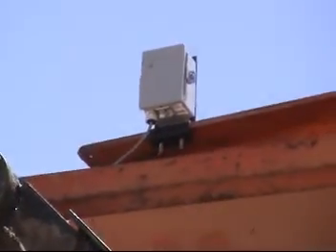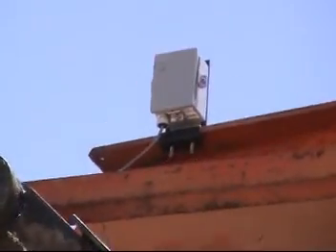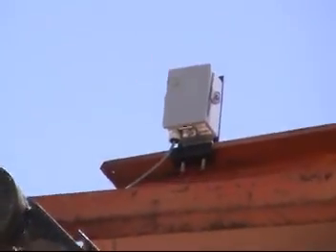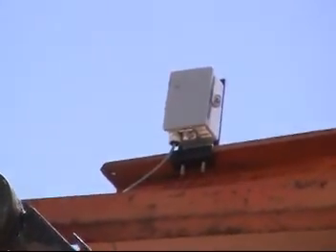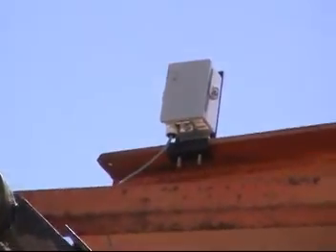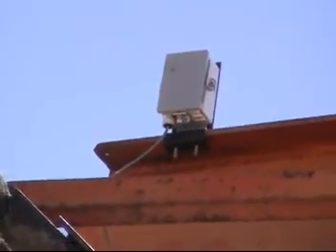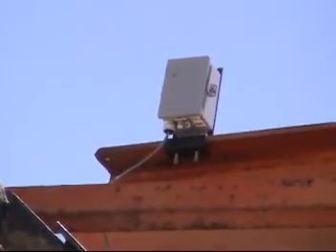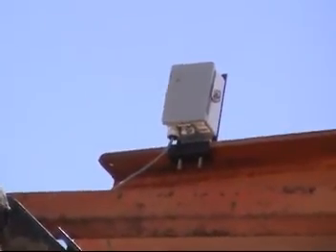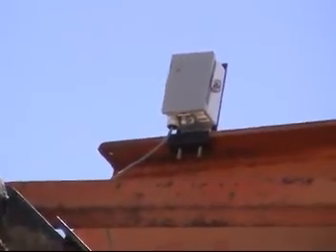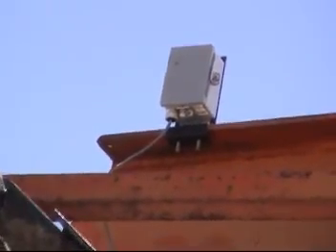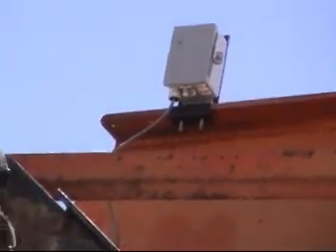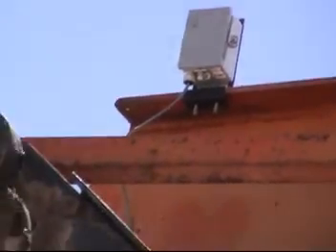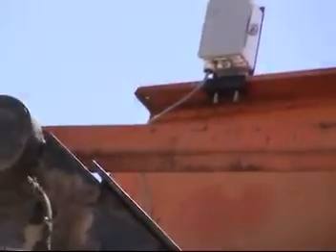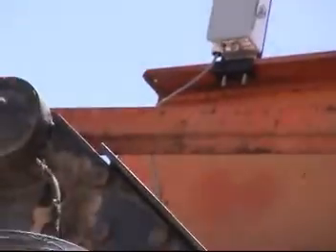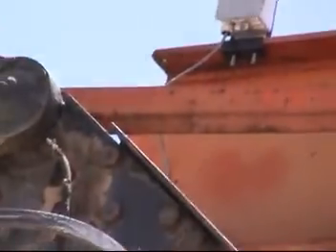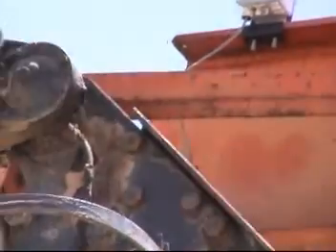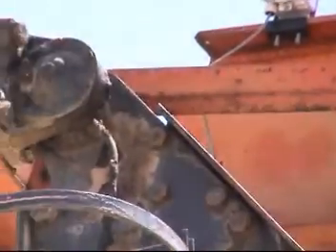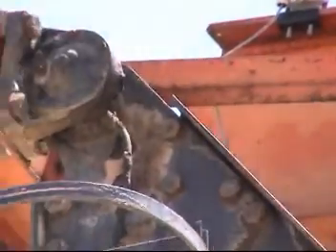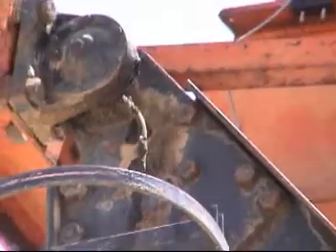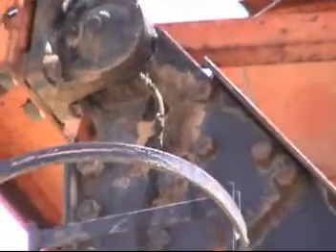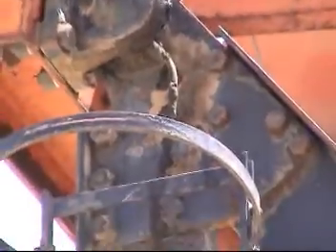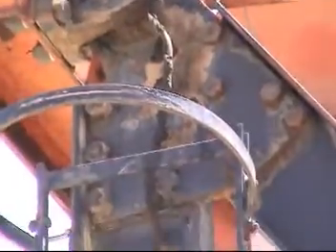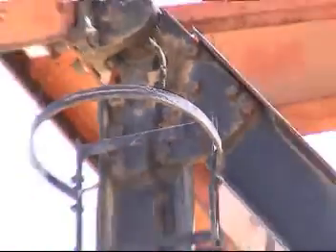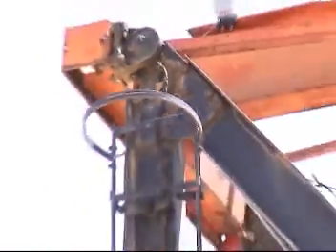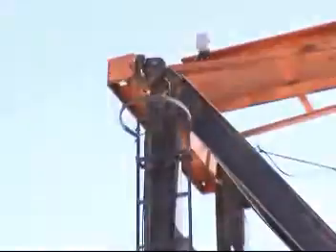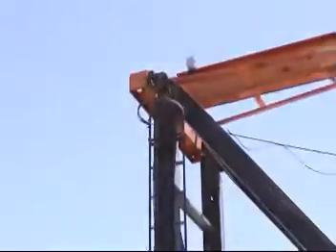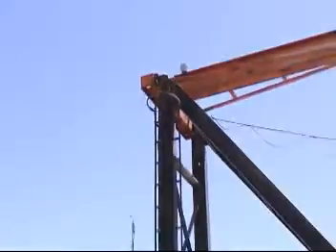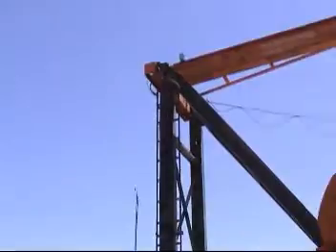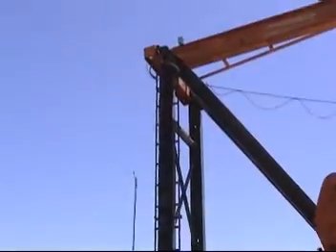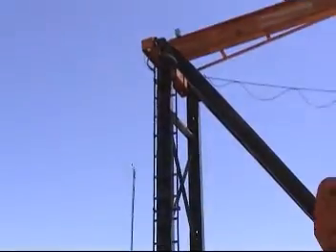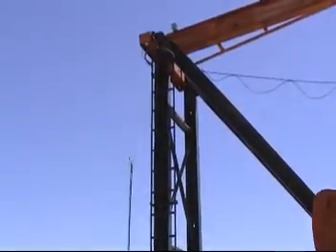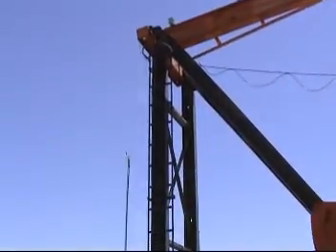You can kind of see here on the other side of the back of the poster there's a DPS box.